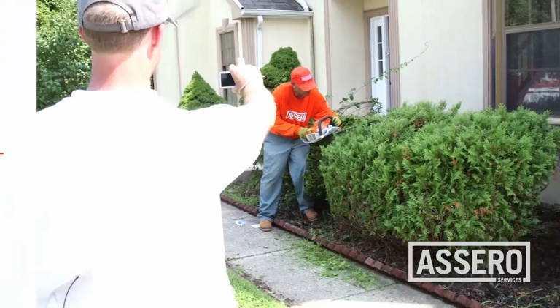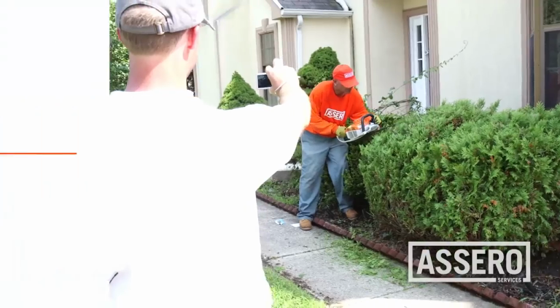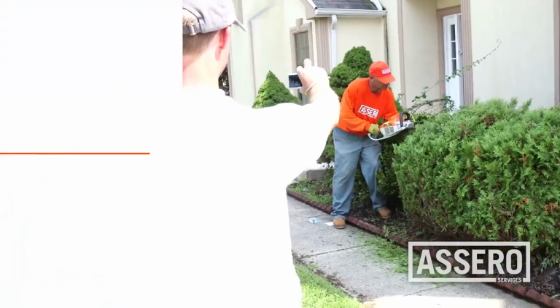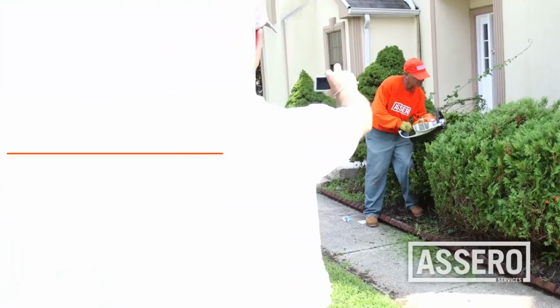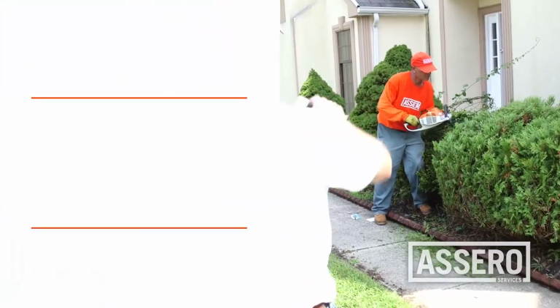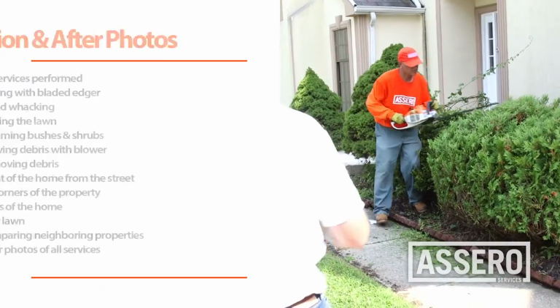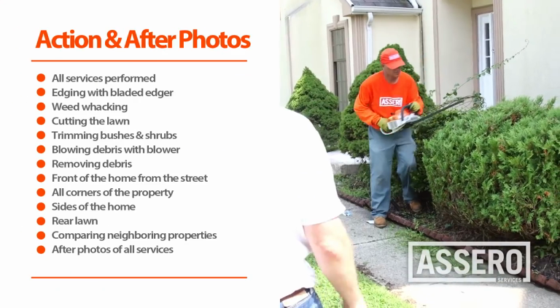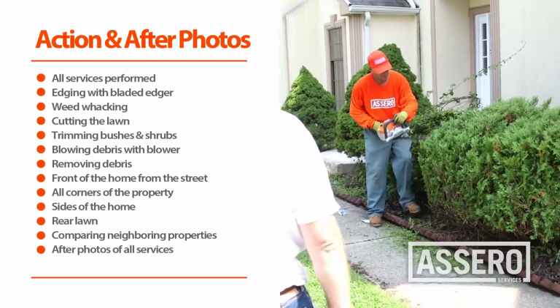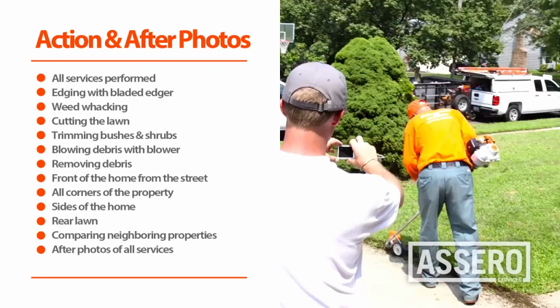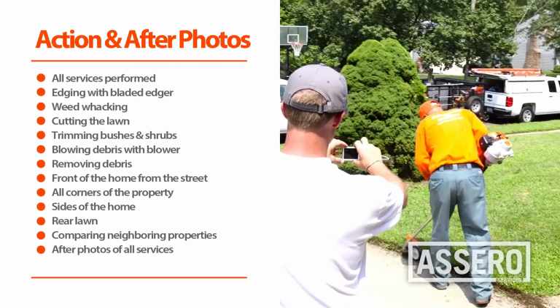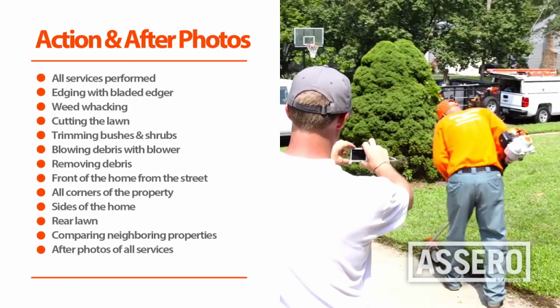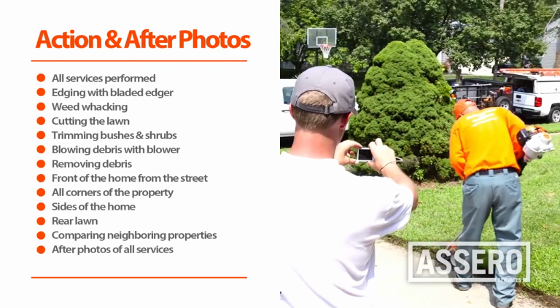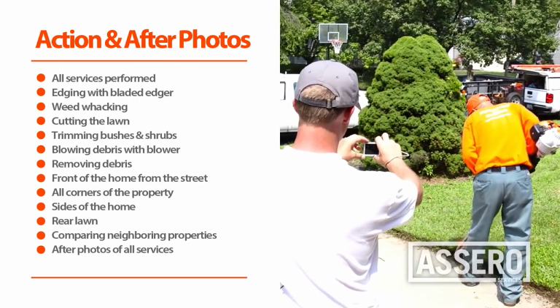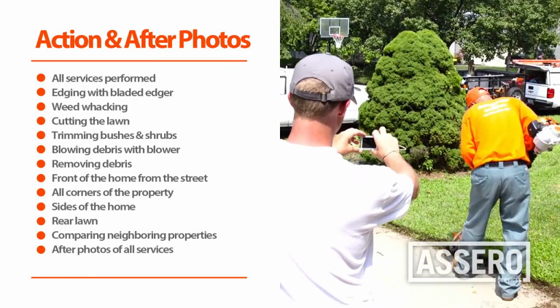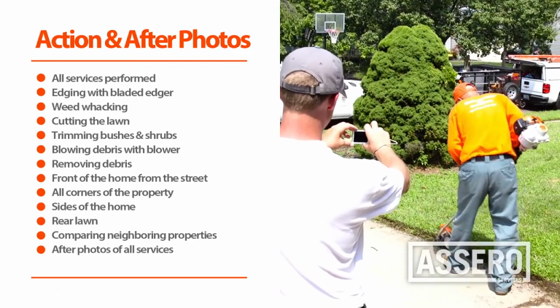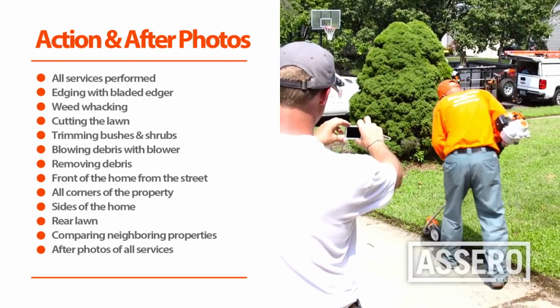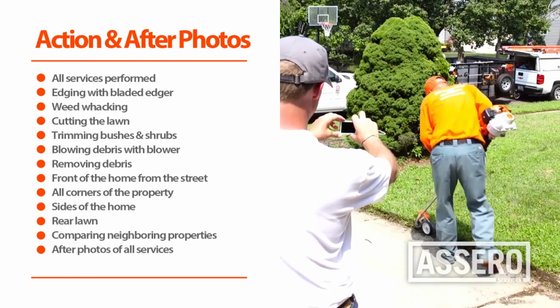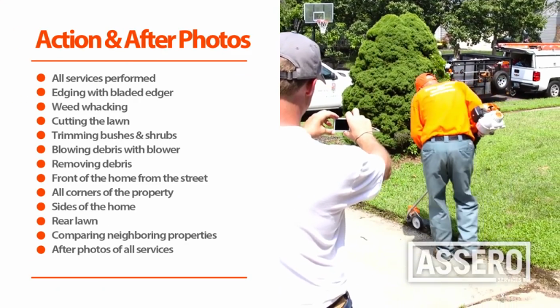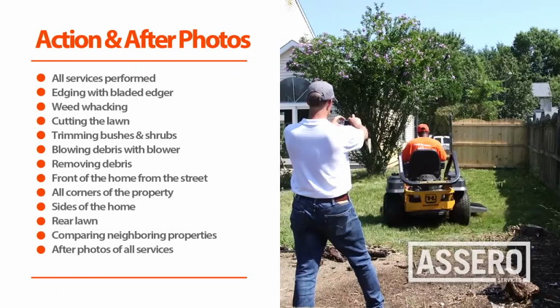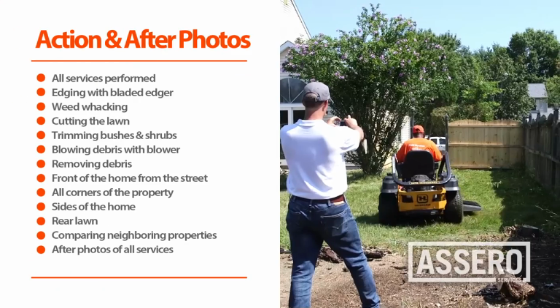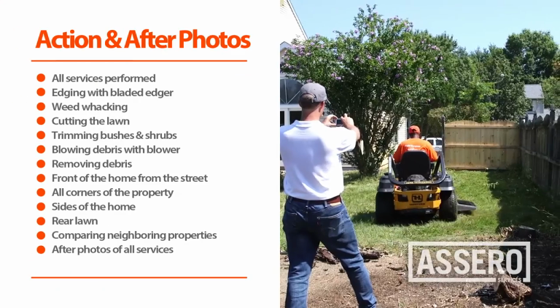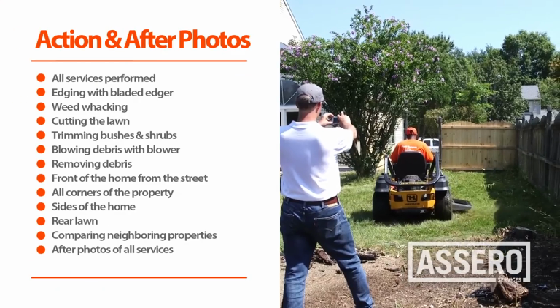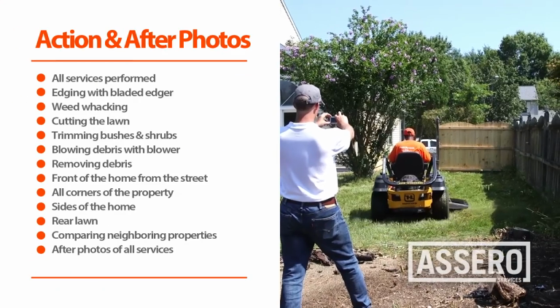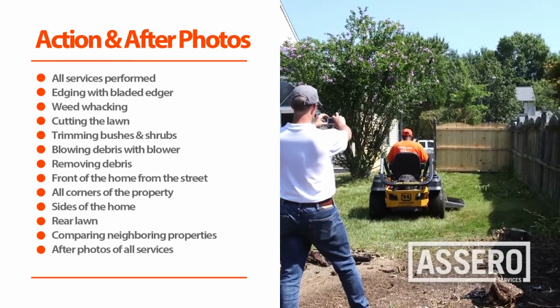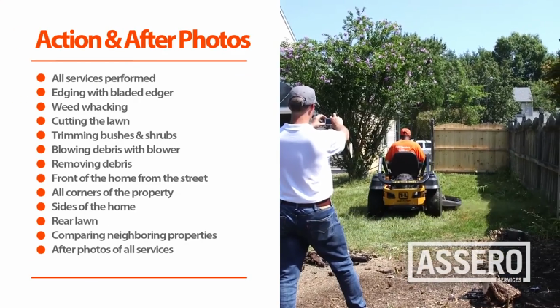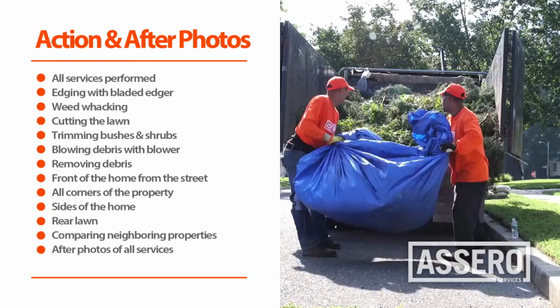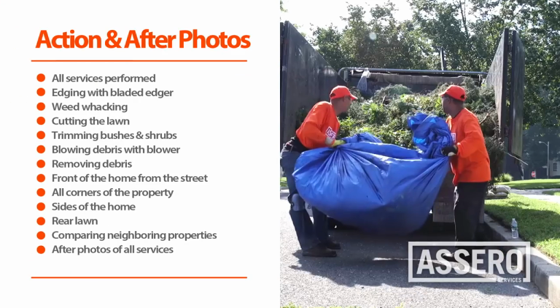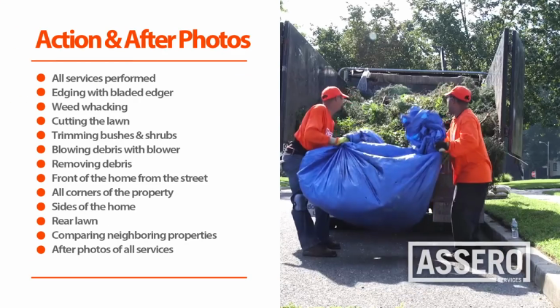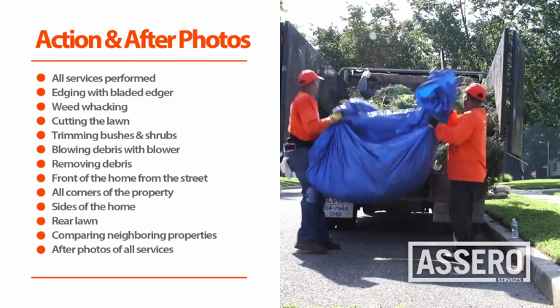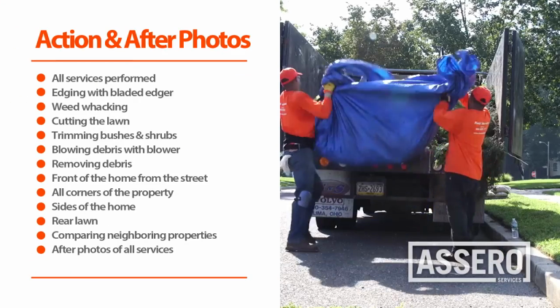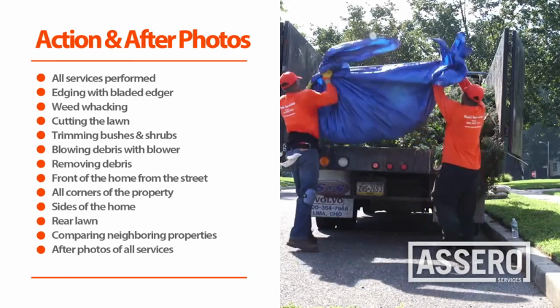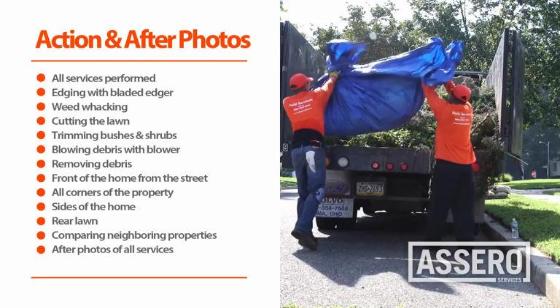Properly documenting your work is crucial. During and after photos are required of all services.